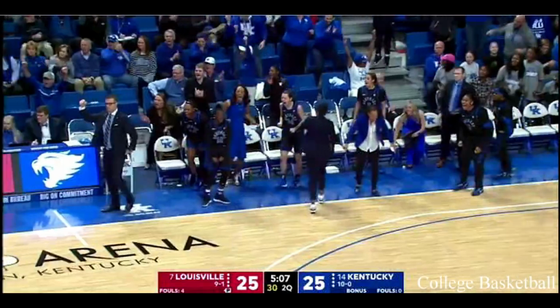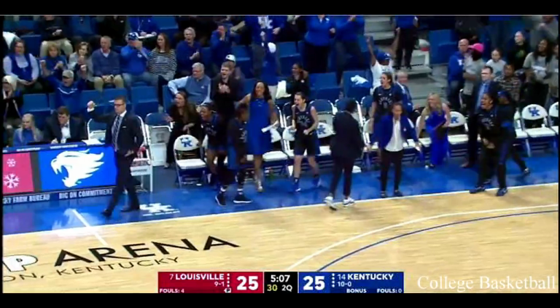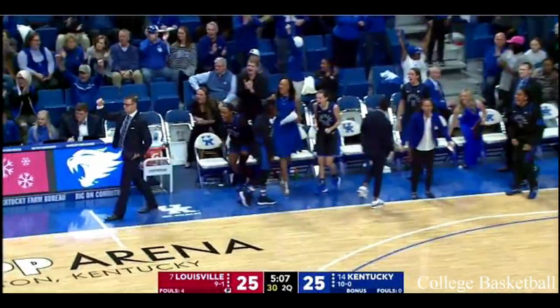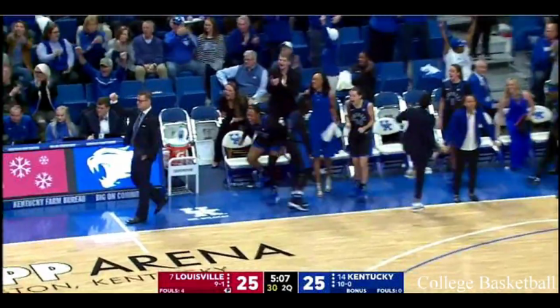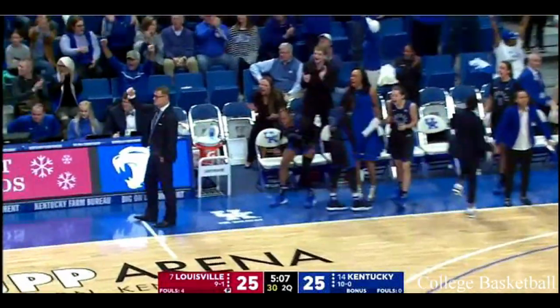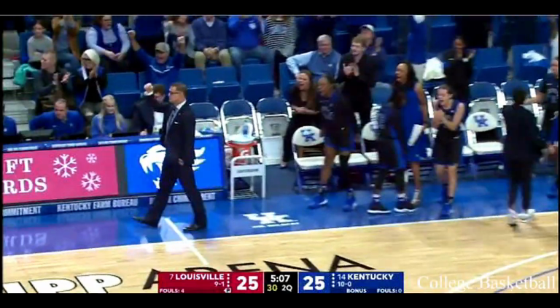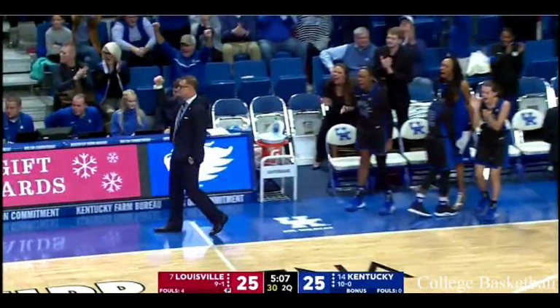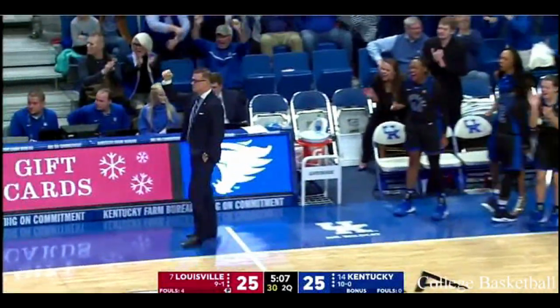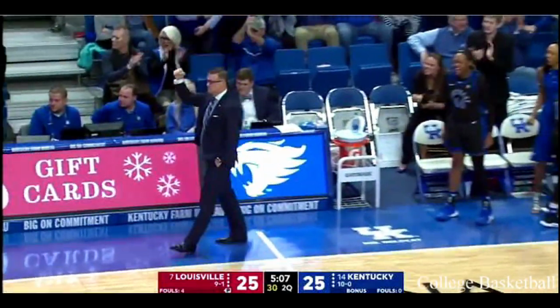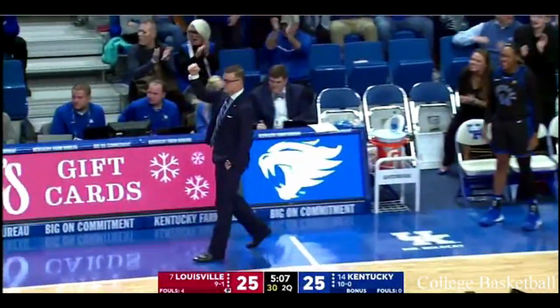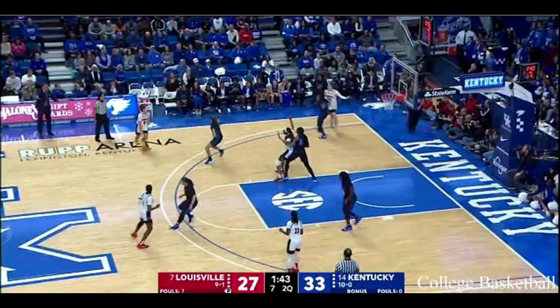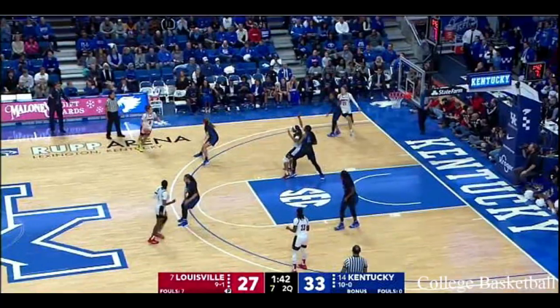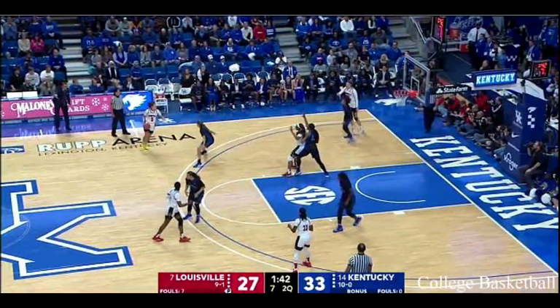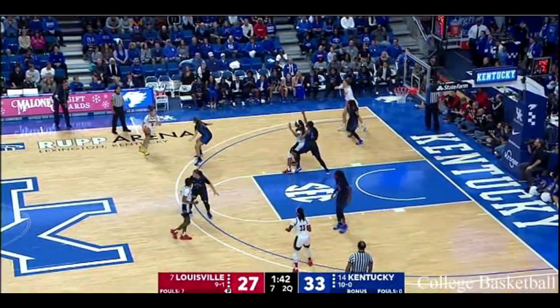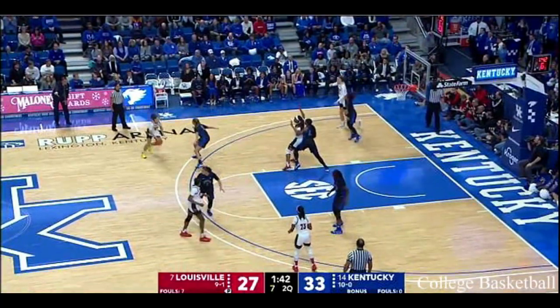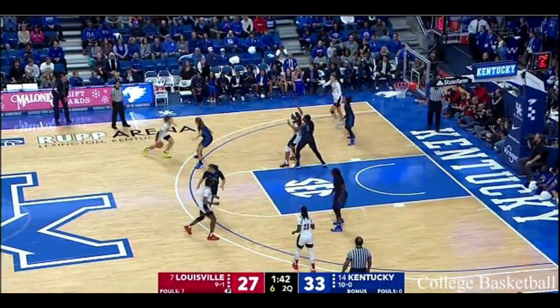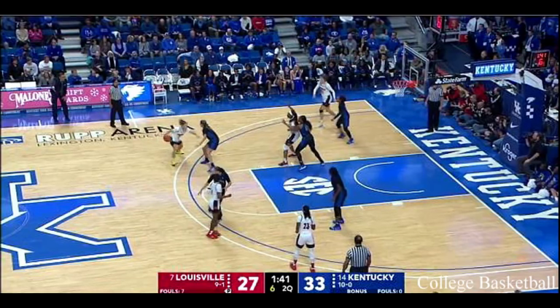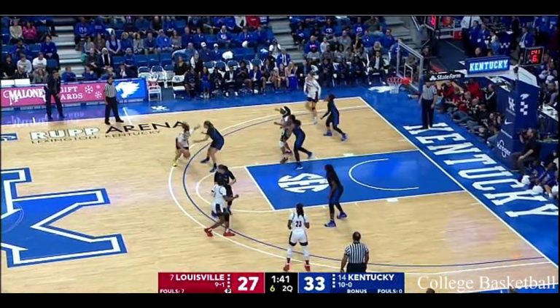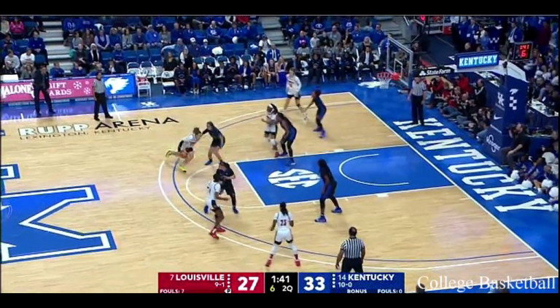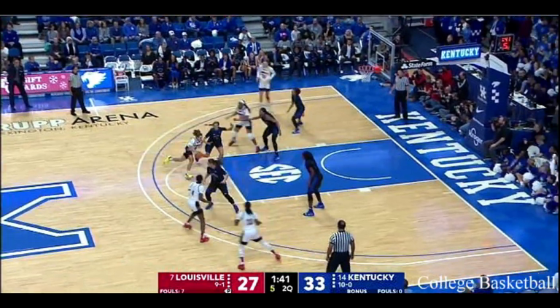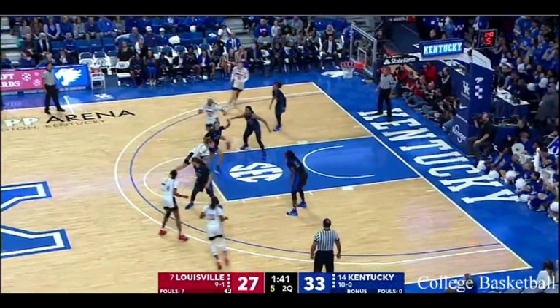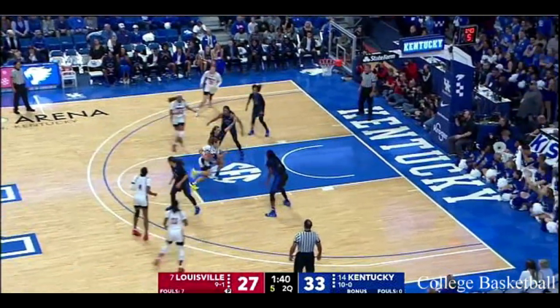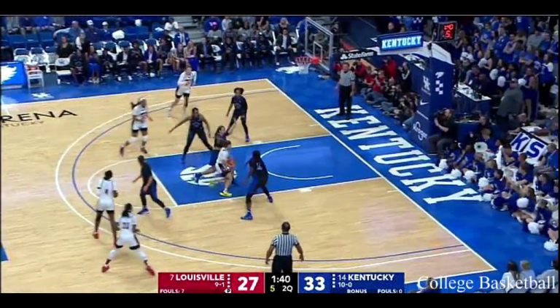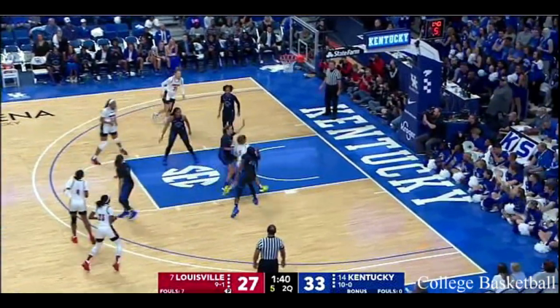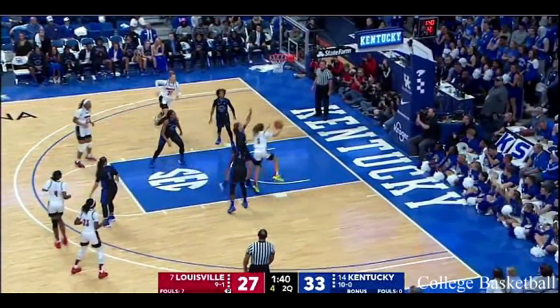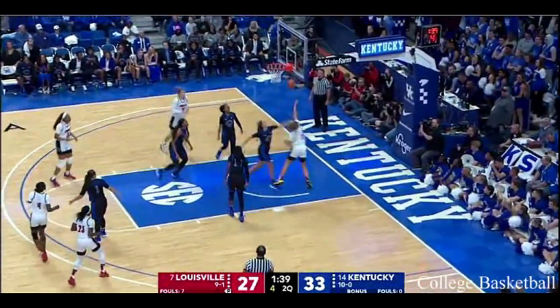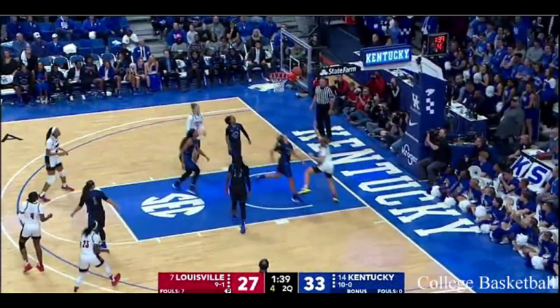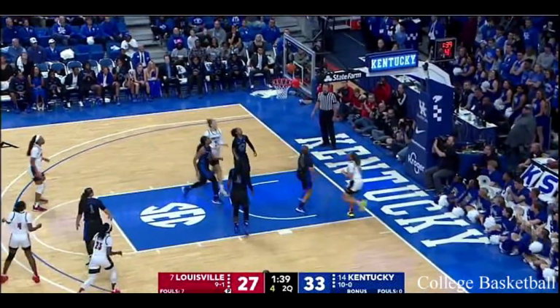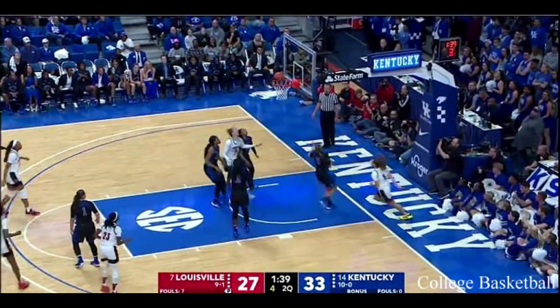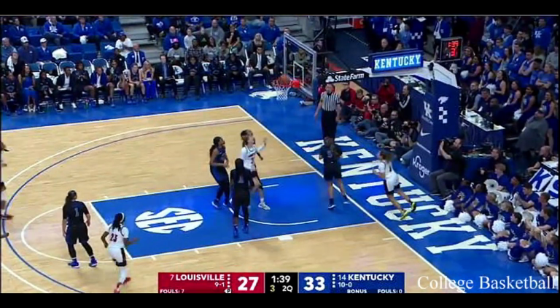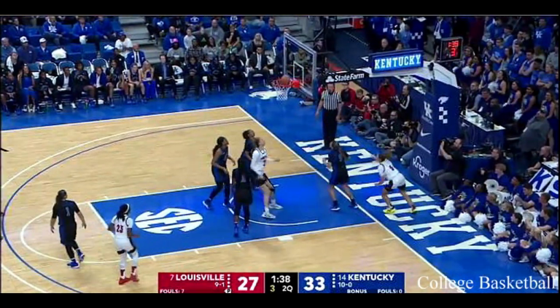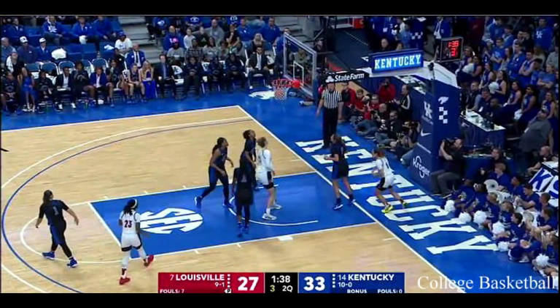Three-pointer and a foul! We will have them against Oregon and Stanford later in the year.